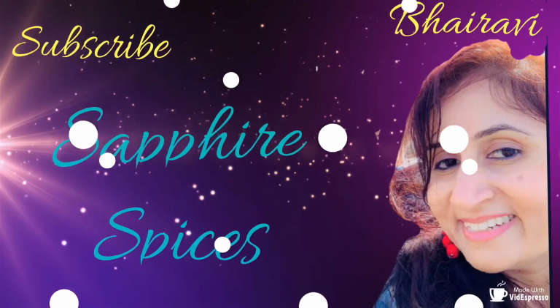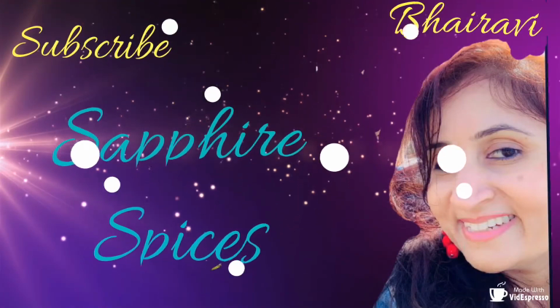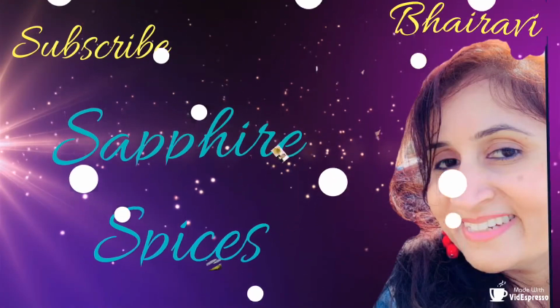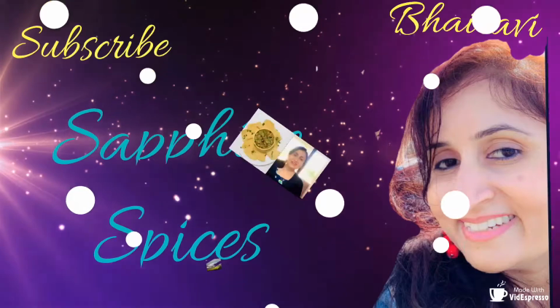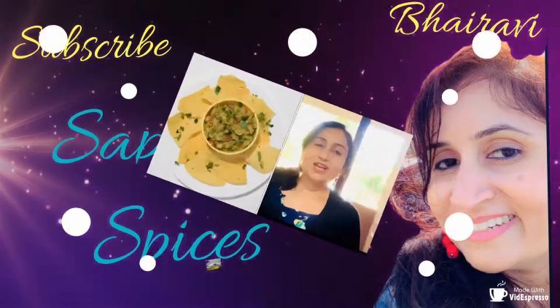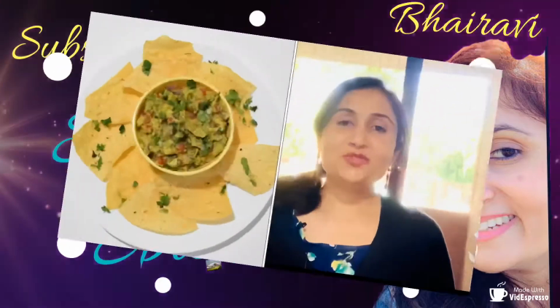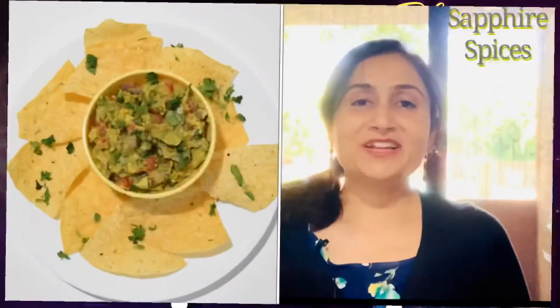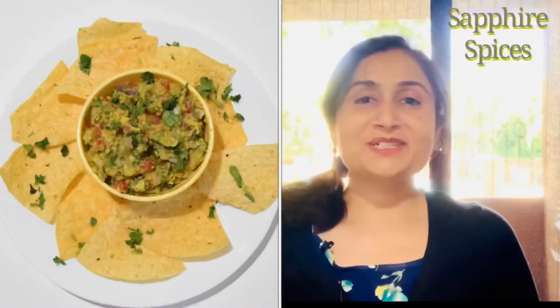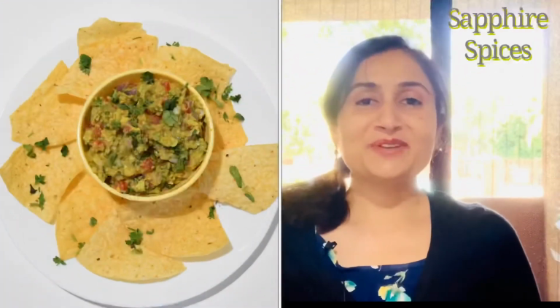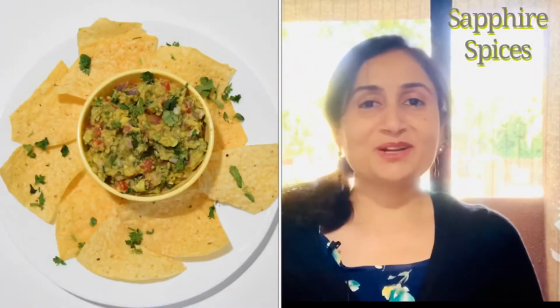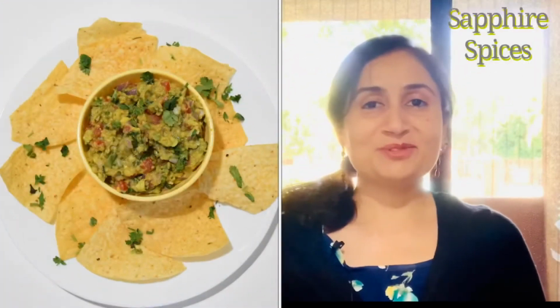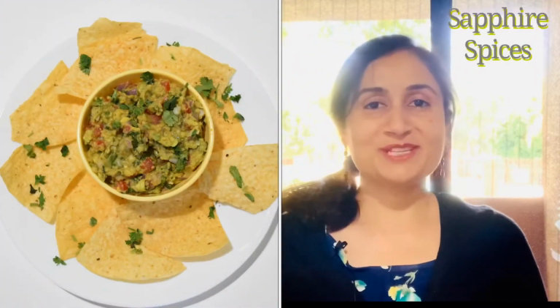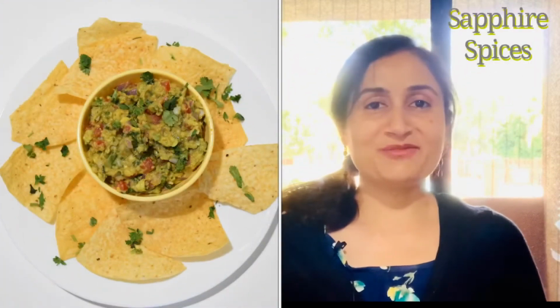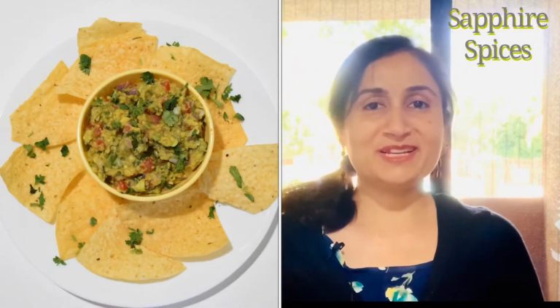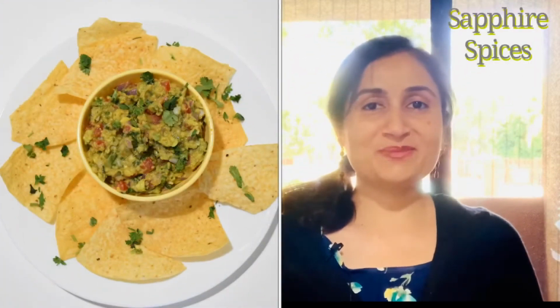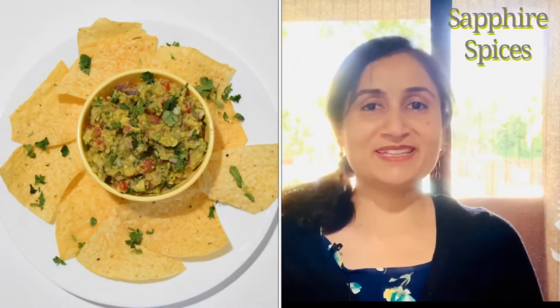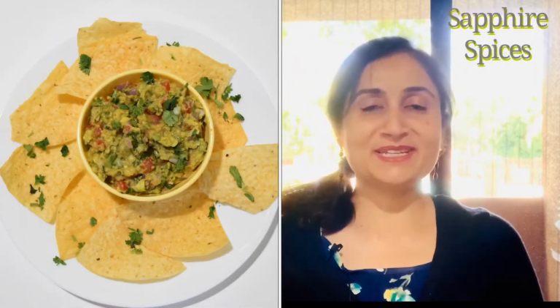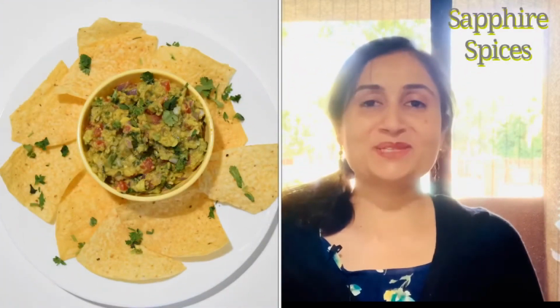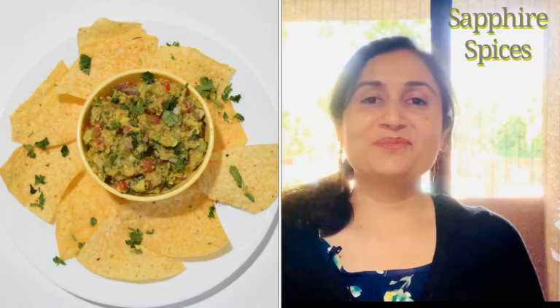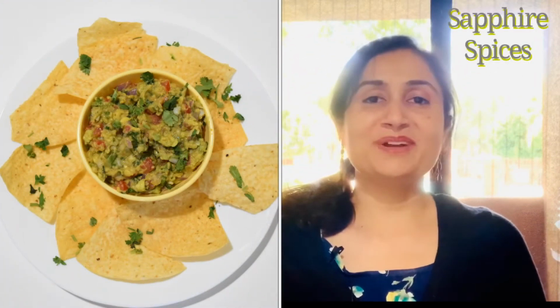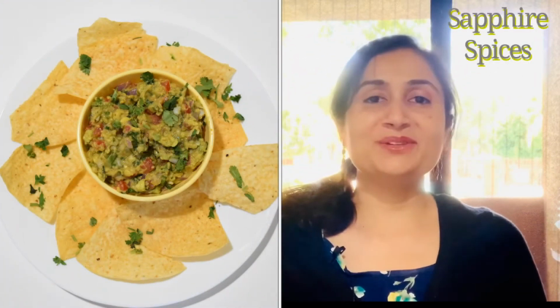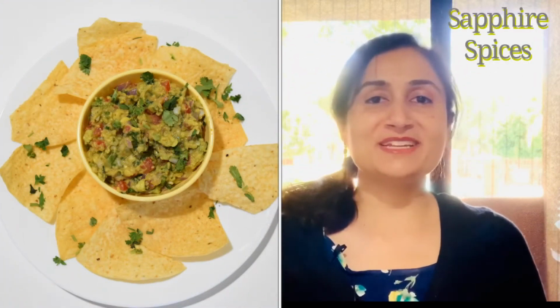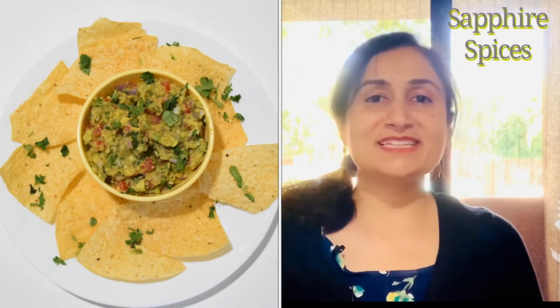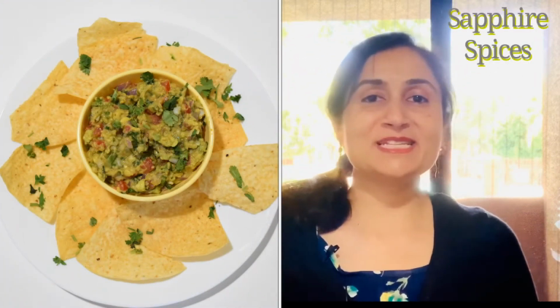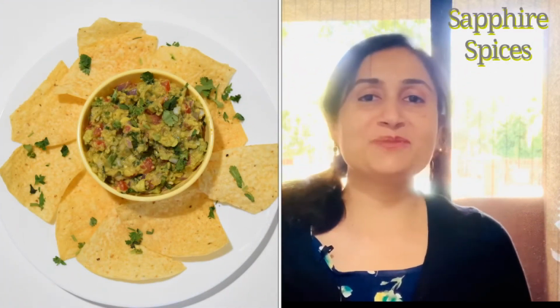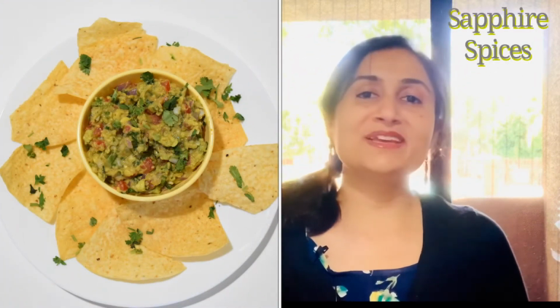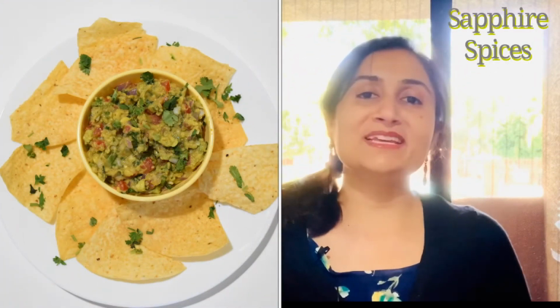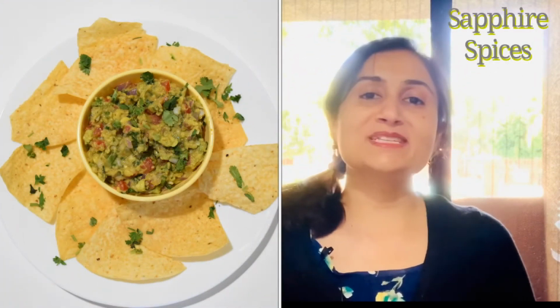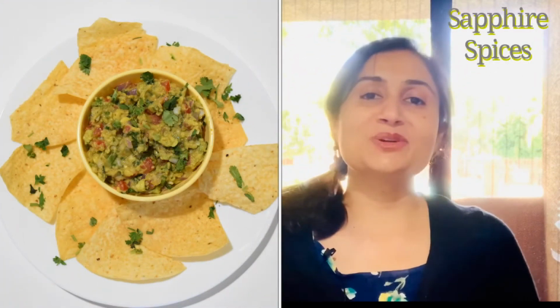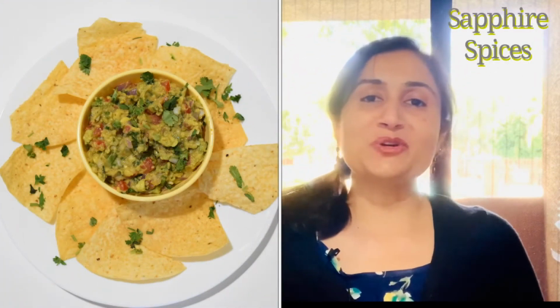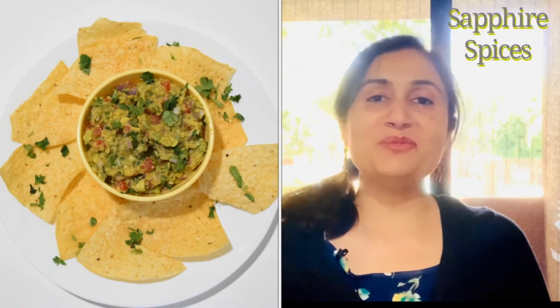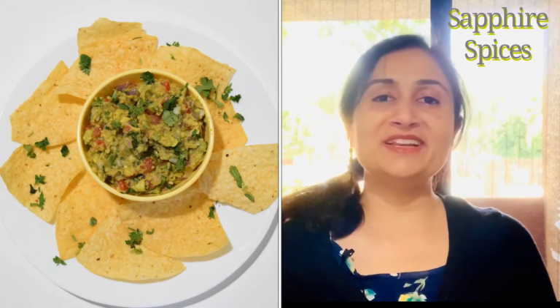Hello friends, welcome to Sapphire Spices. My today's recipe is Guacamole.